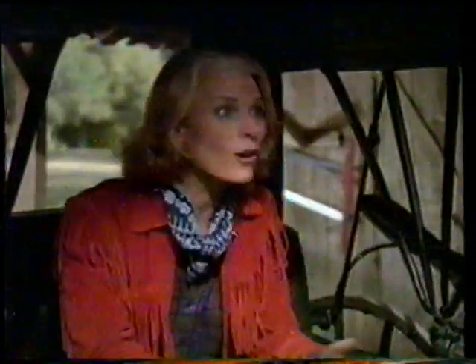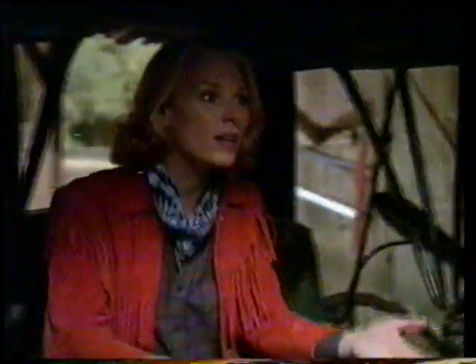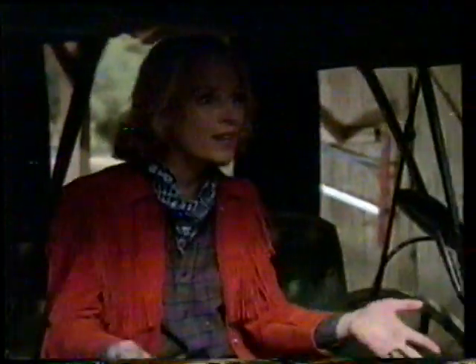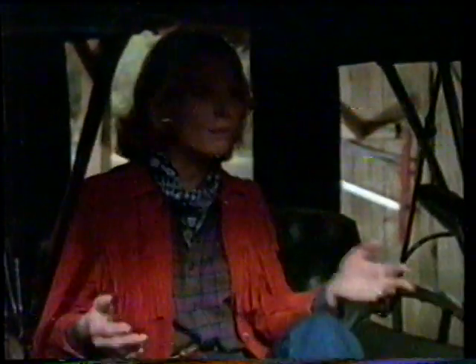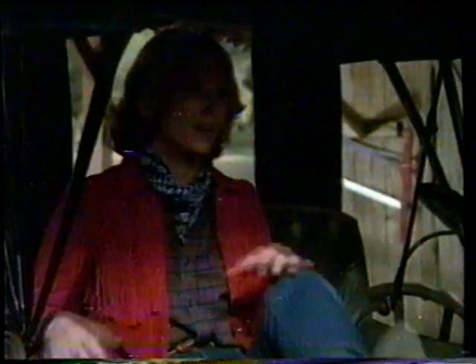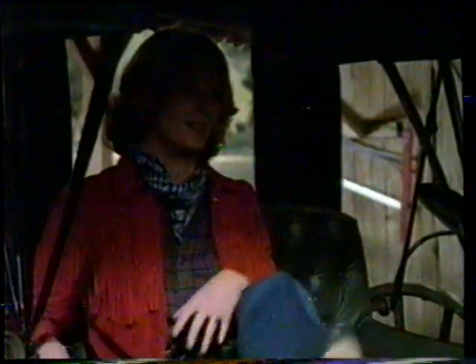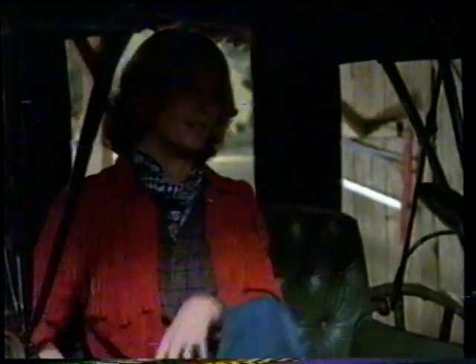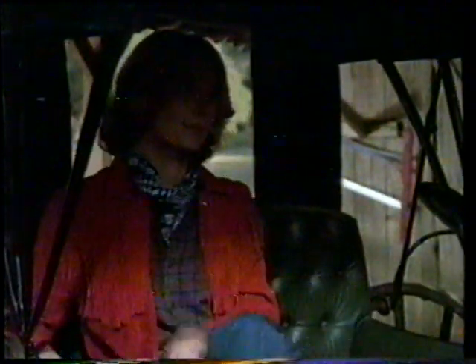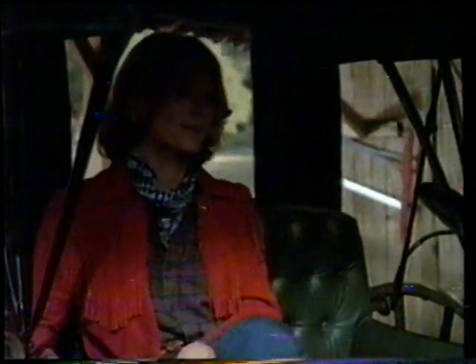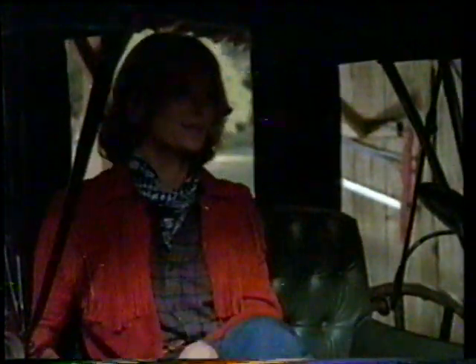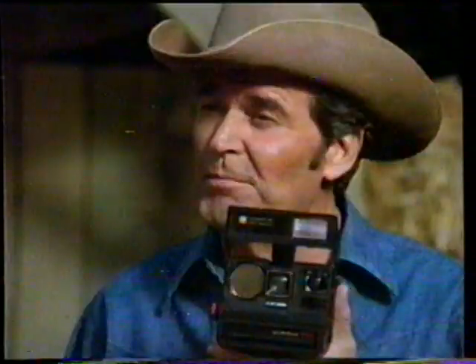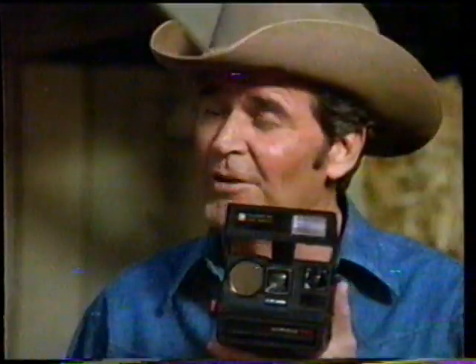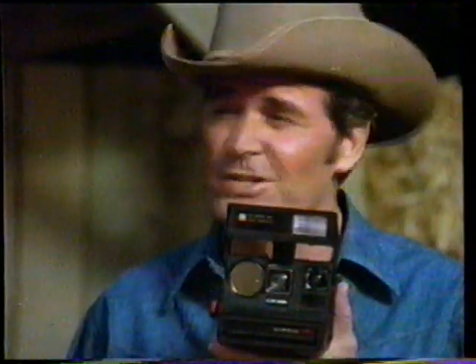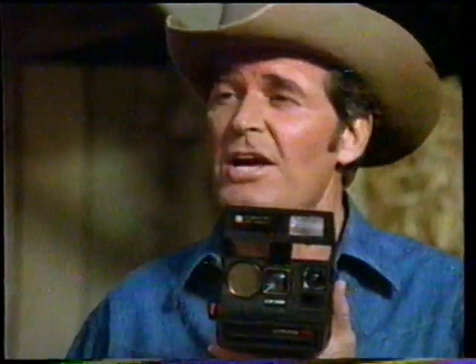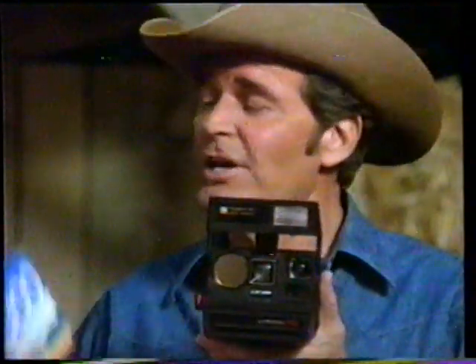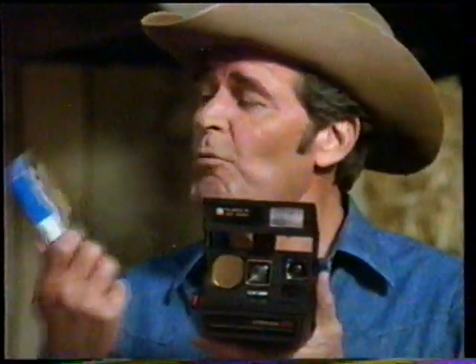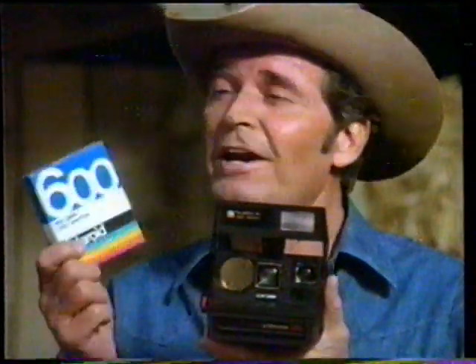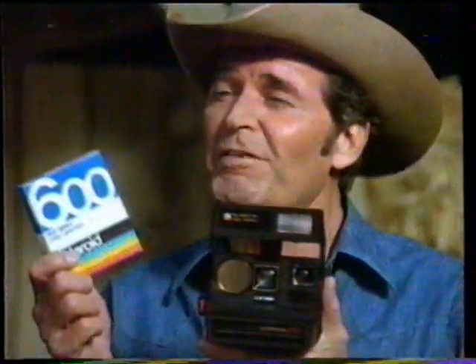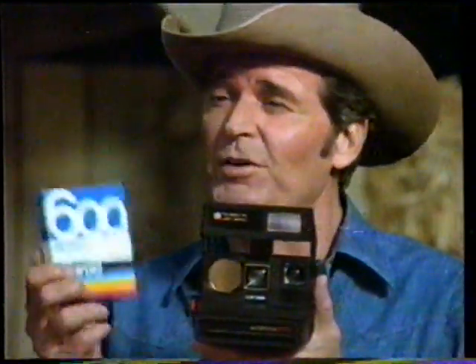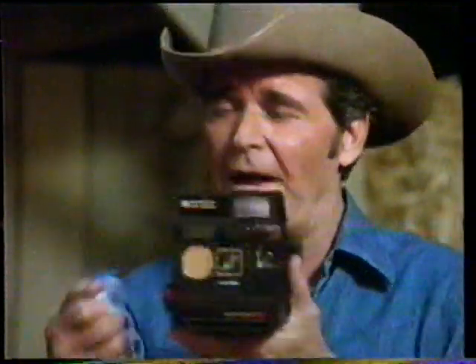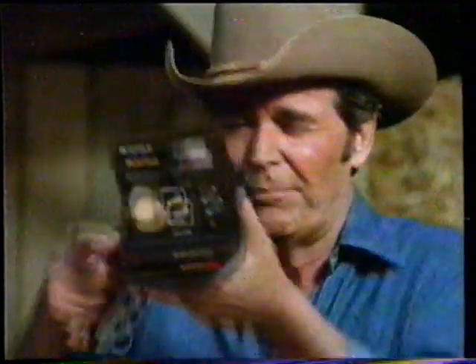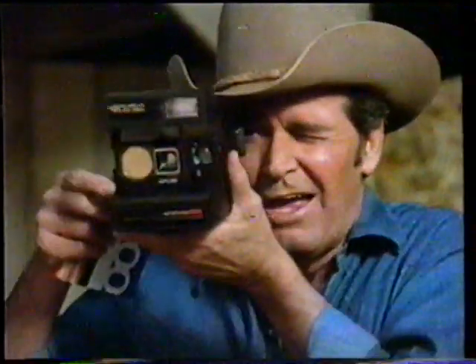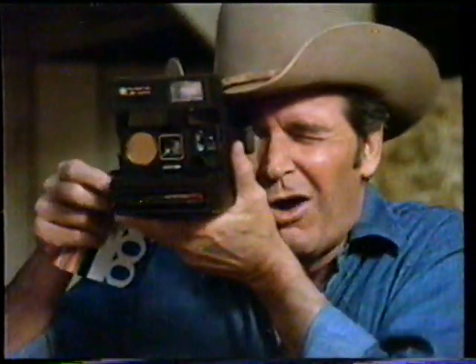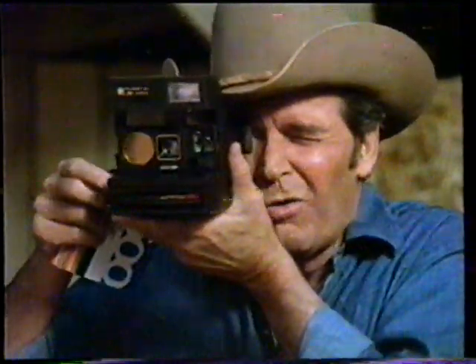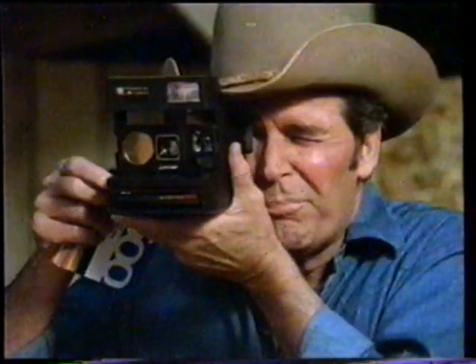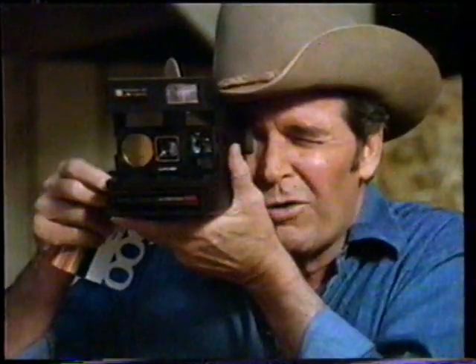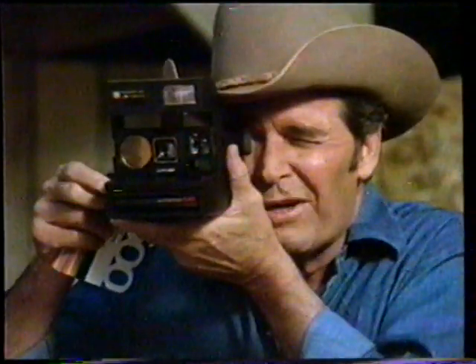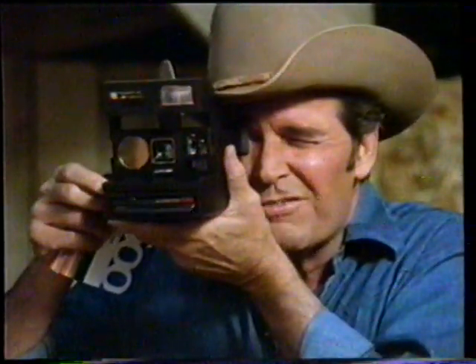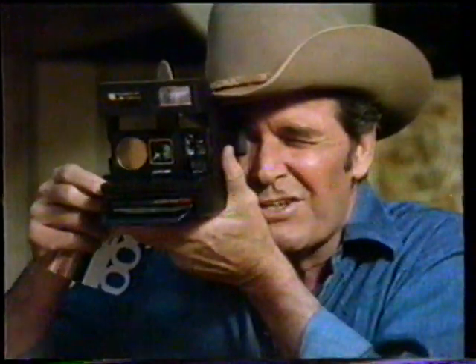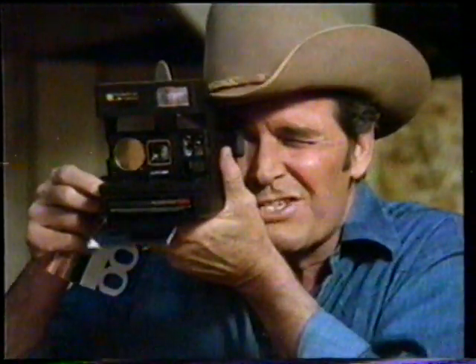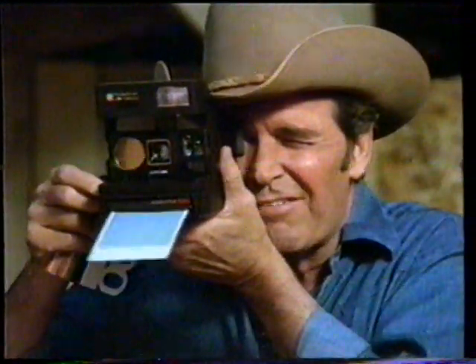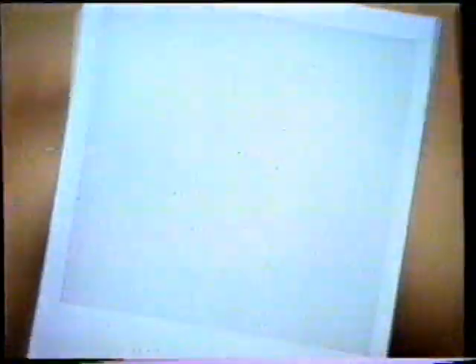I thought we could forget batteries. Forget buying batteries. You get one in every film pack. Only Polaroid gives you this saving.